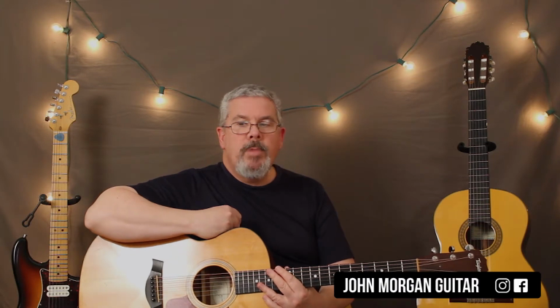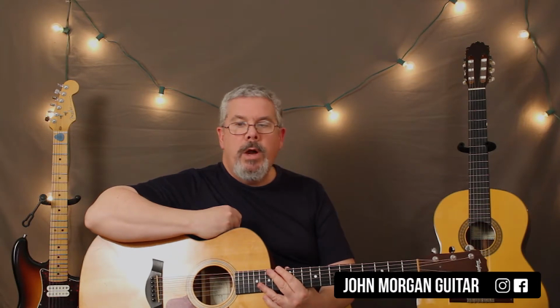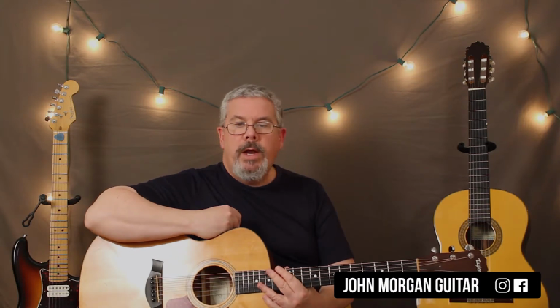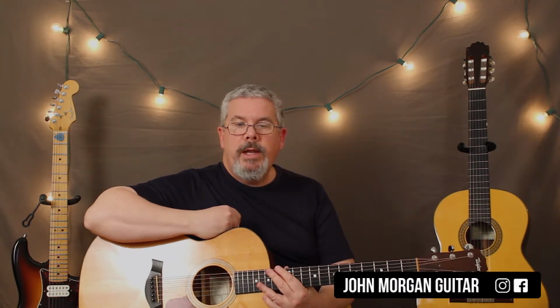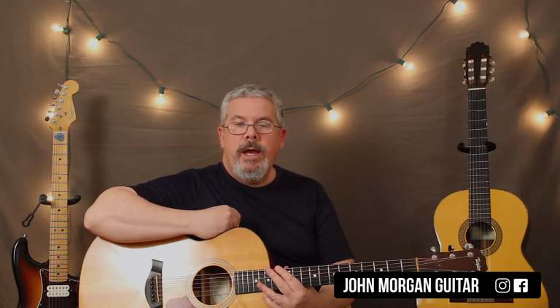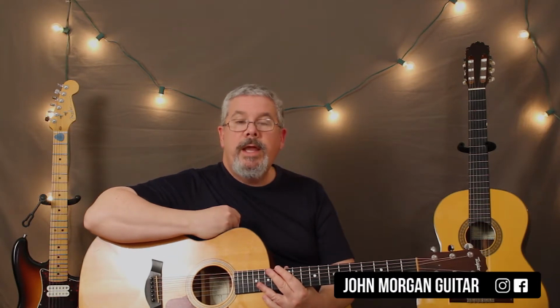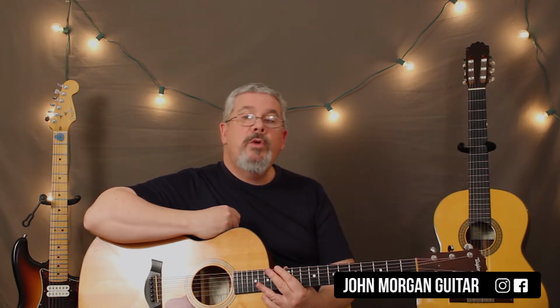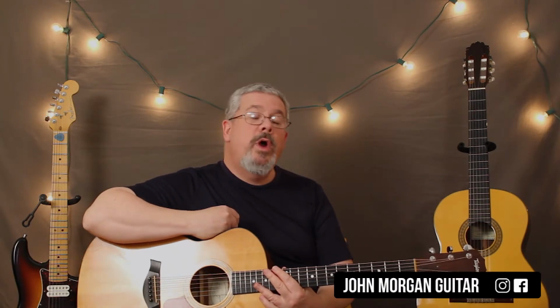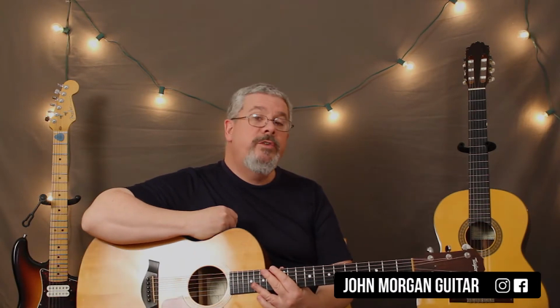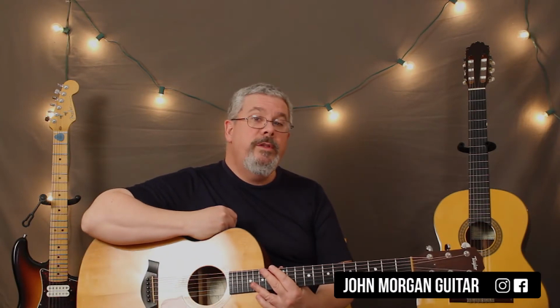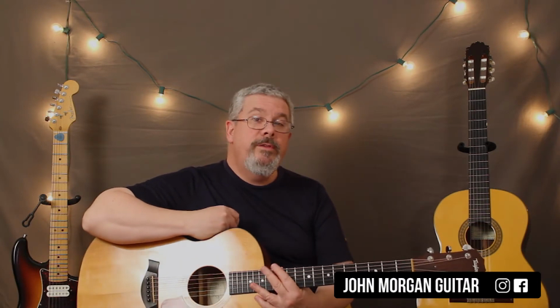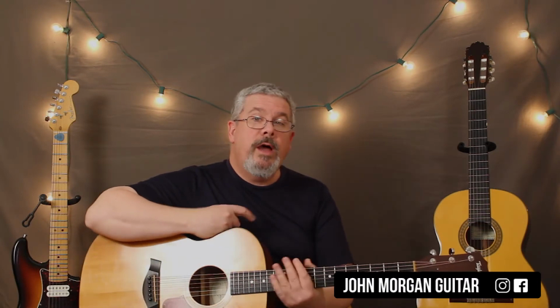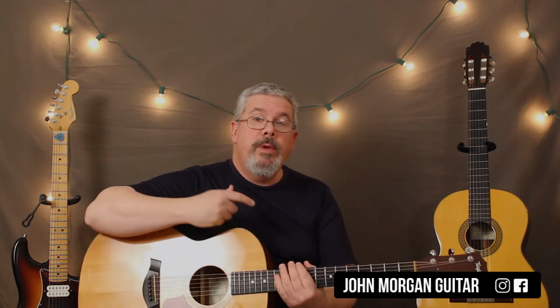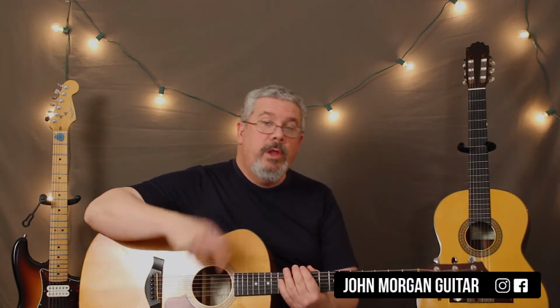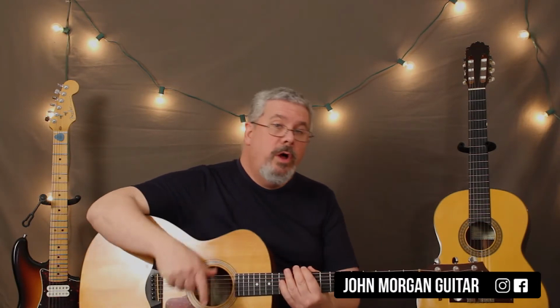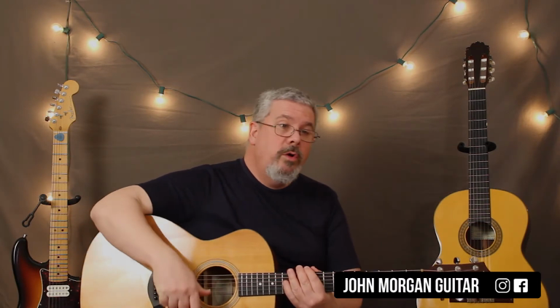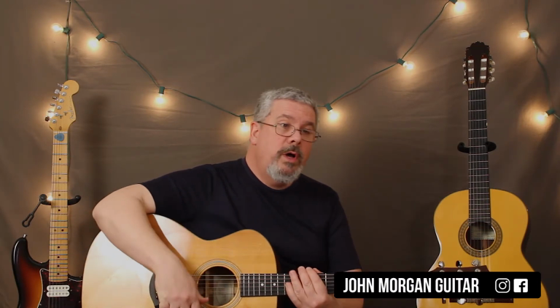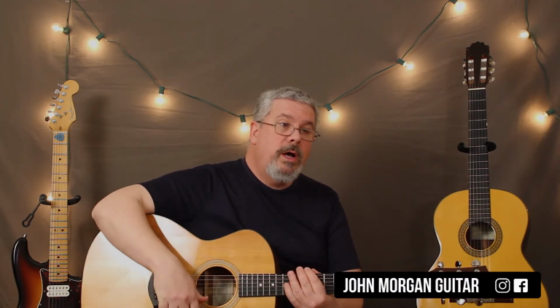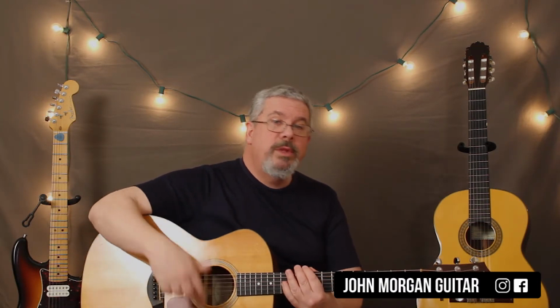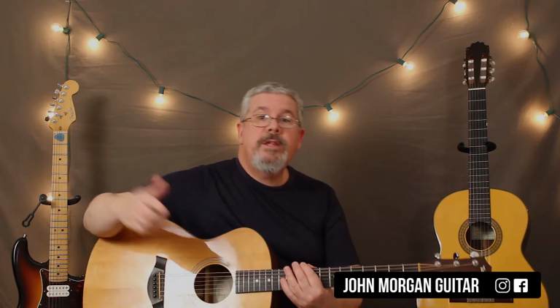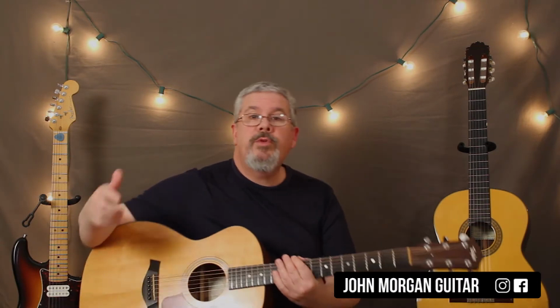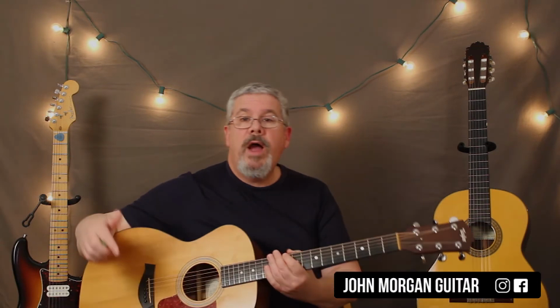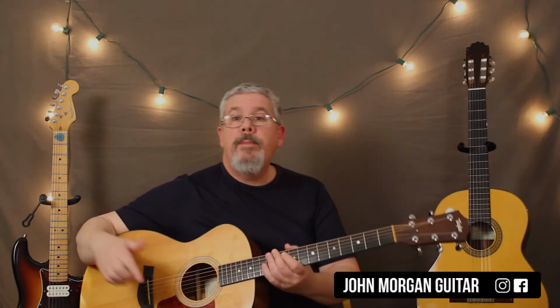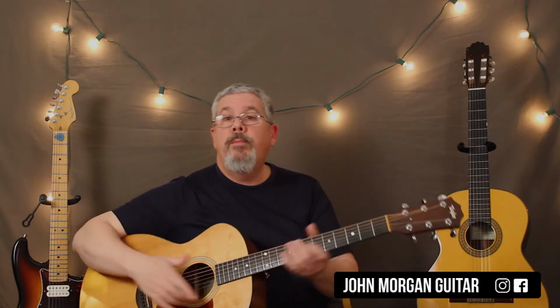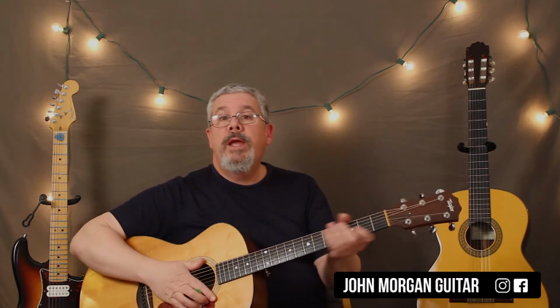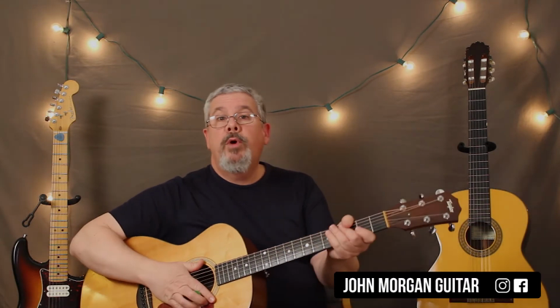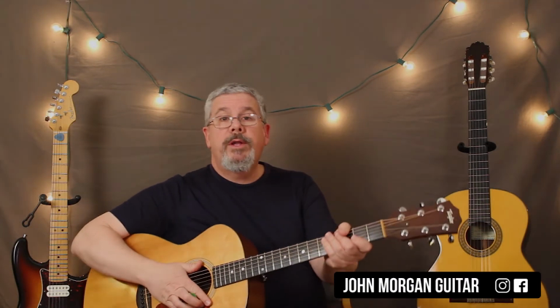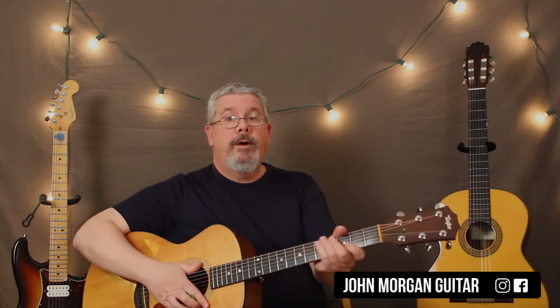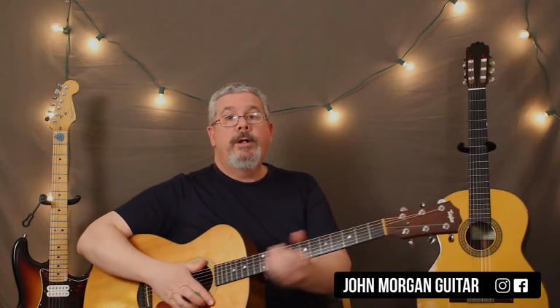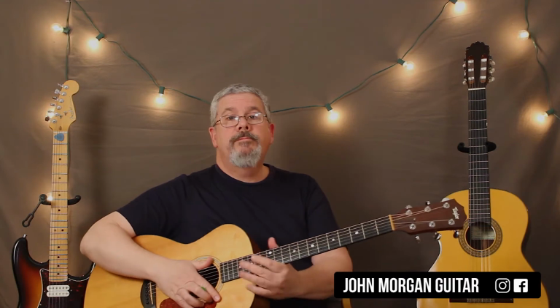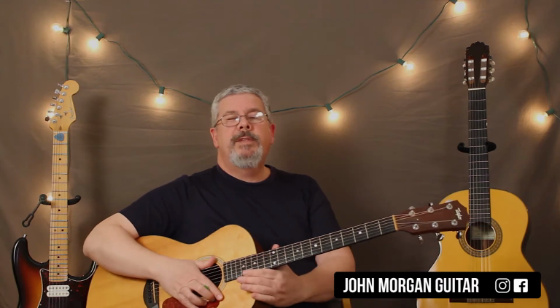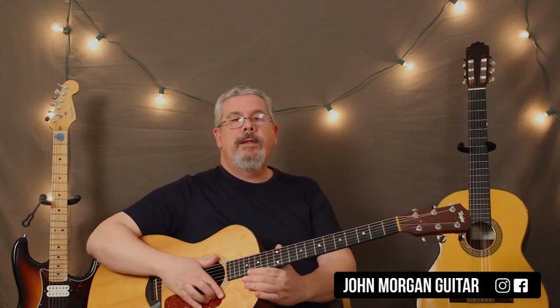Any questions? Leave them down below. Please subscribe and play more guitar. Thanks.